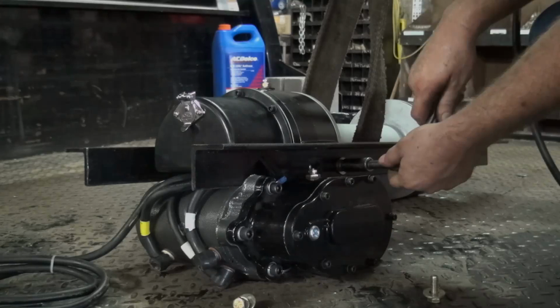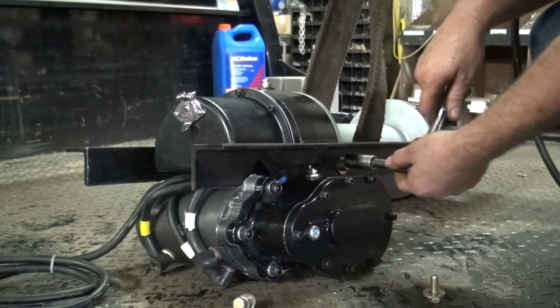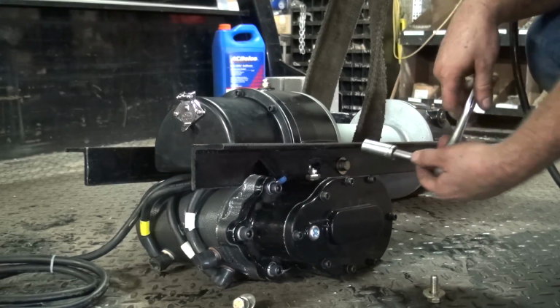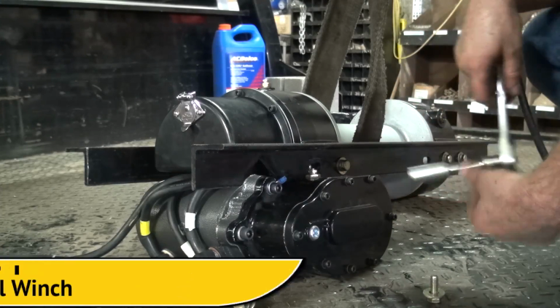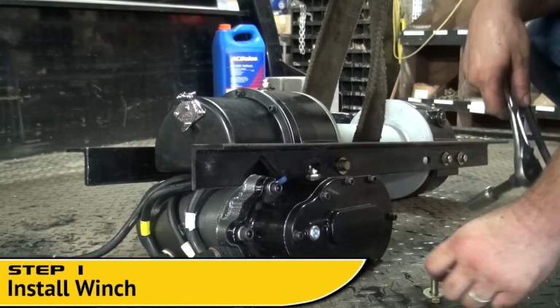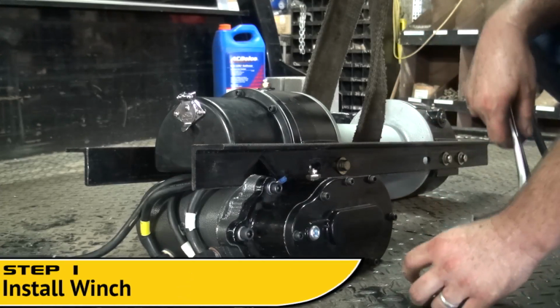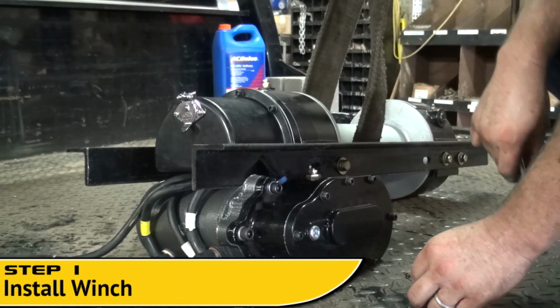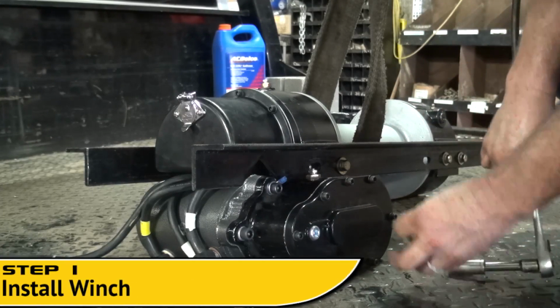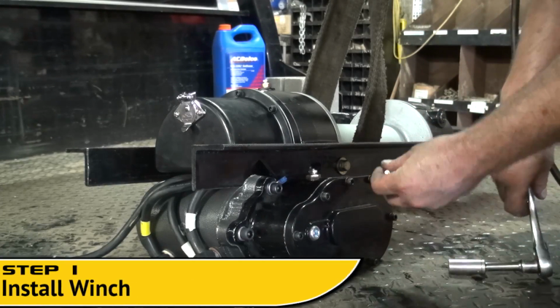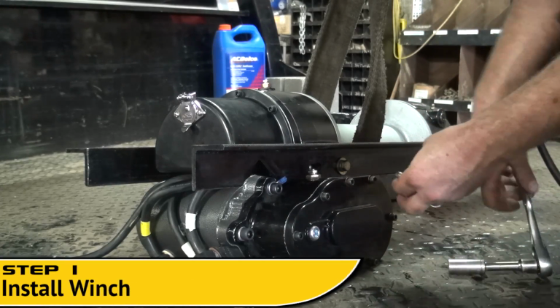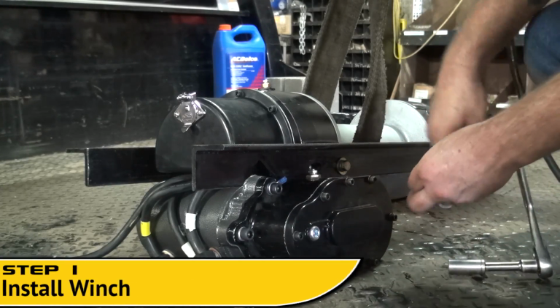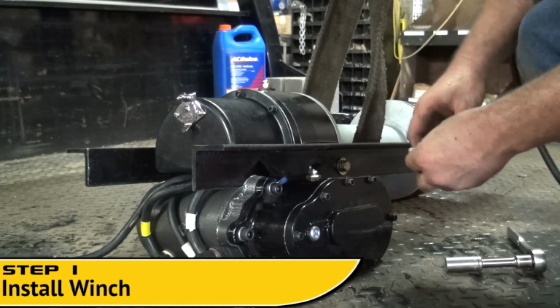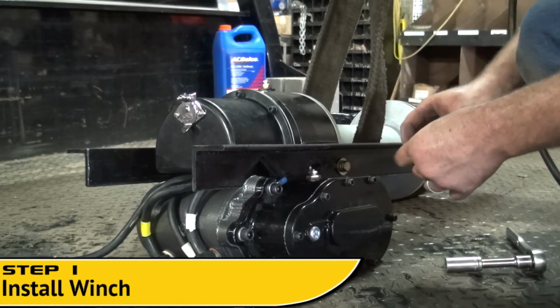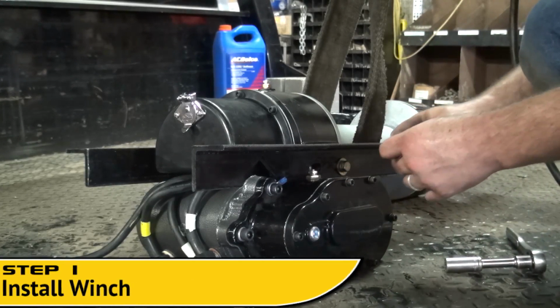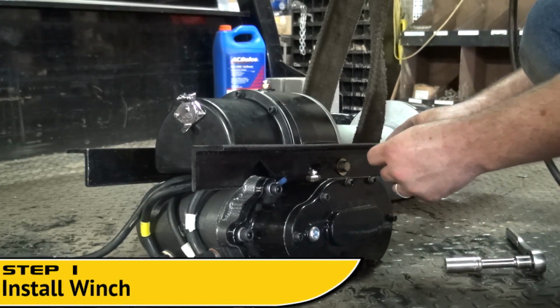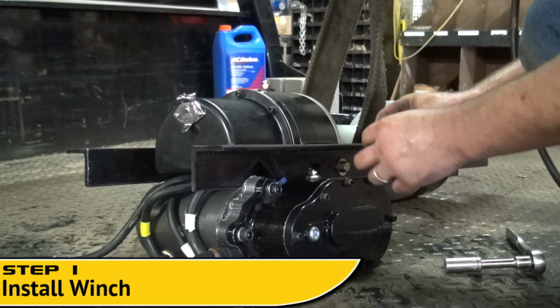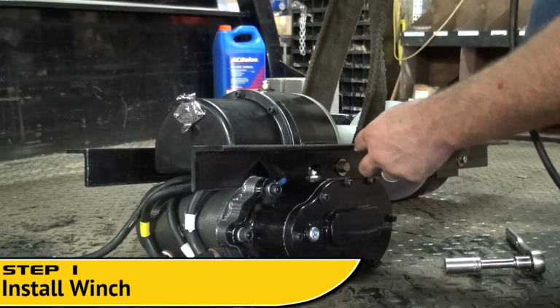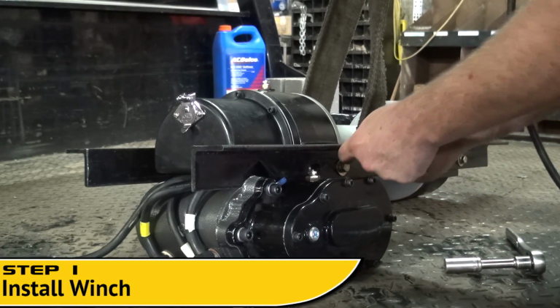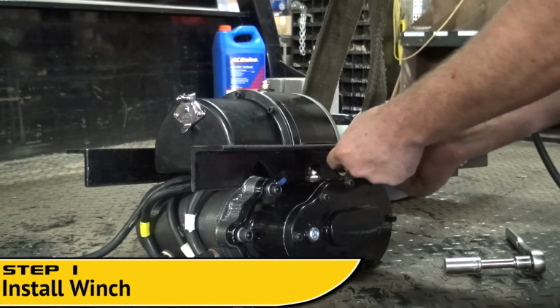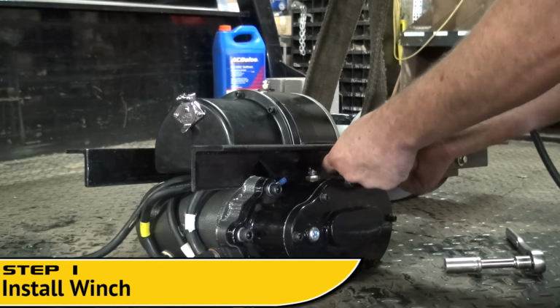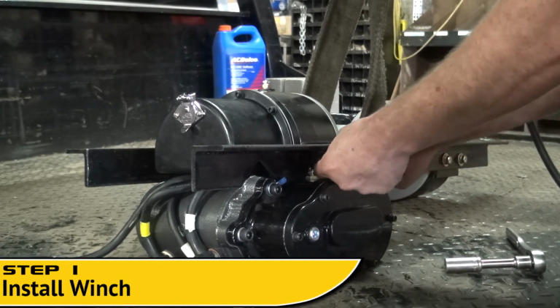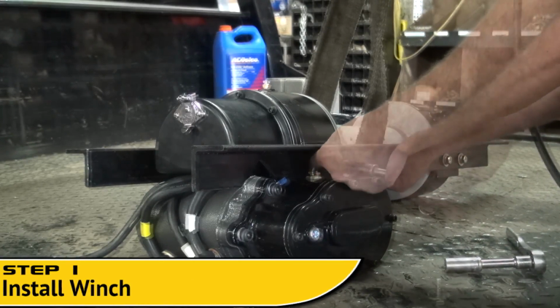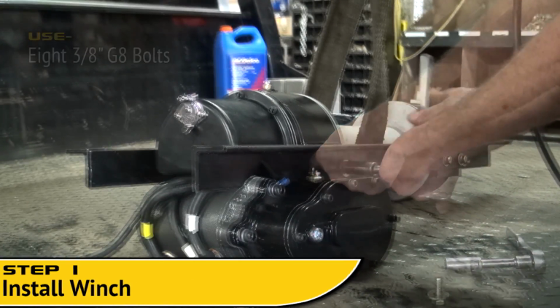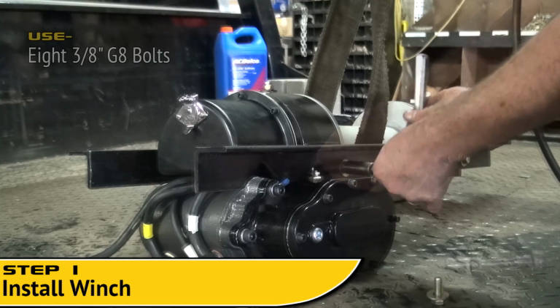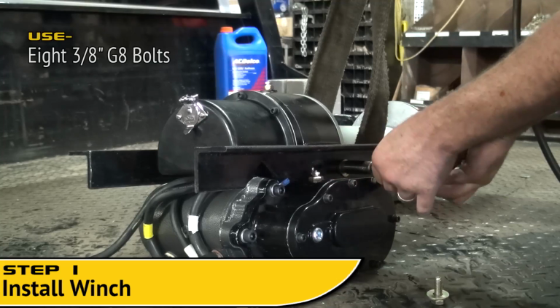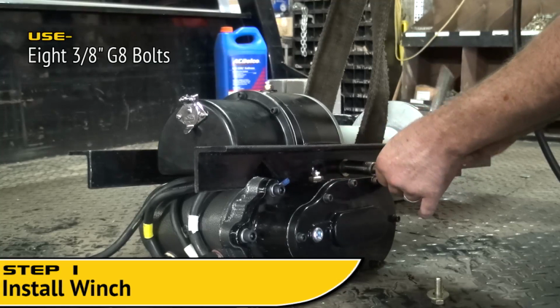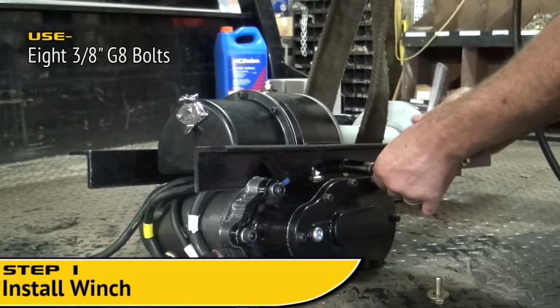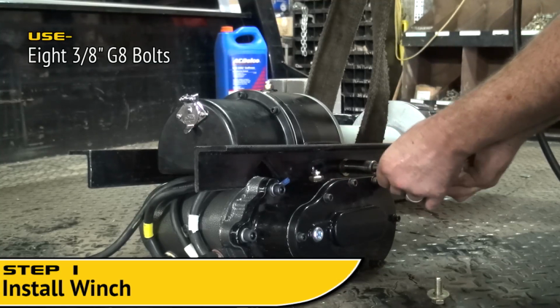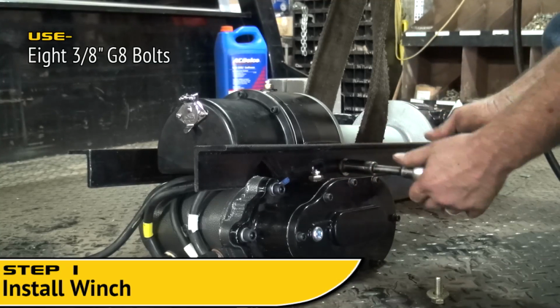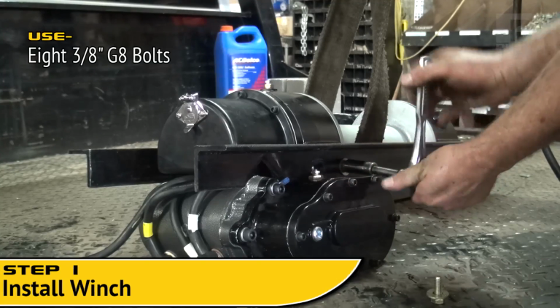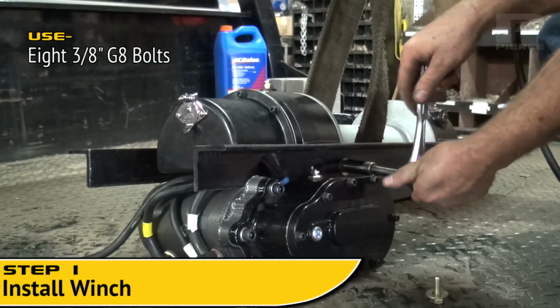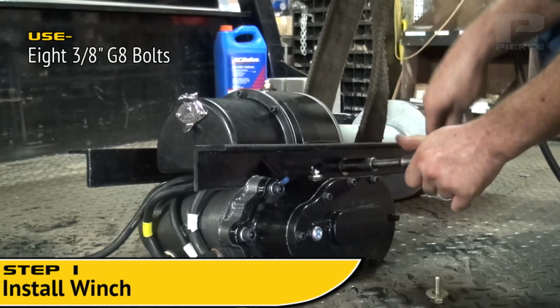Step 1. After removing the winch from the box, install the angle mounts onto the winch frame.